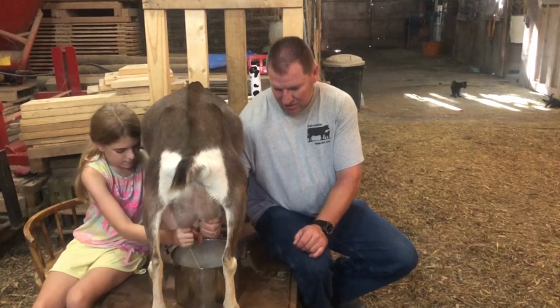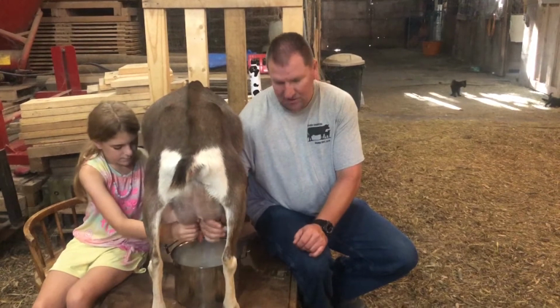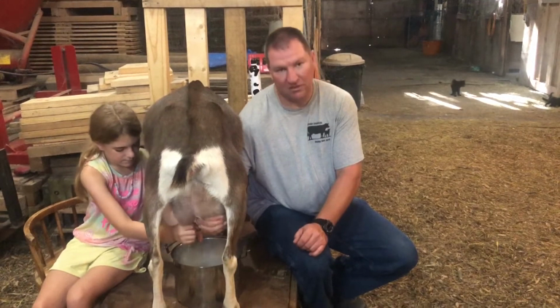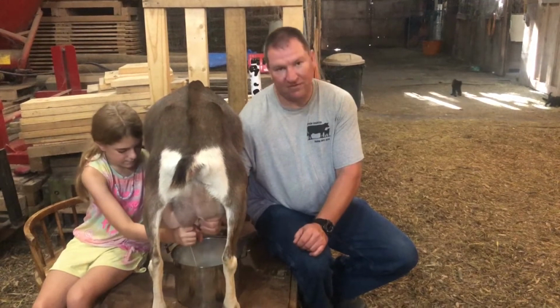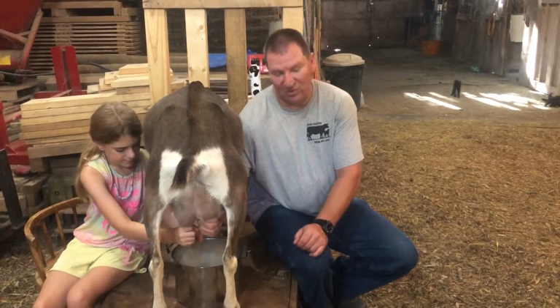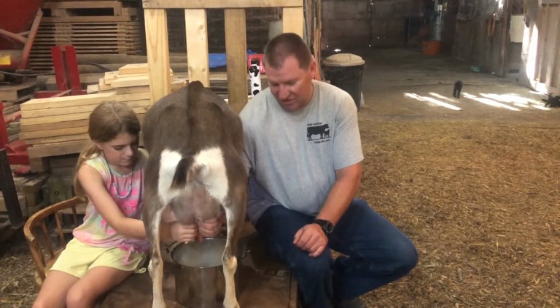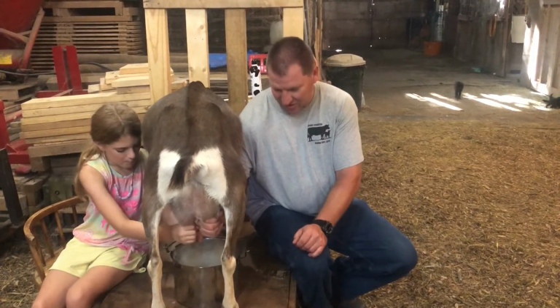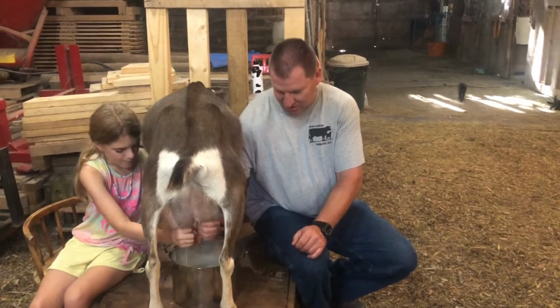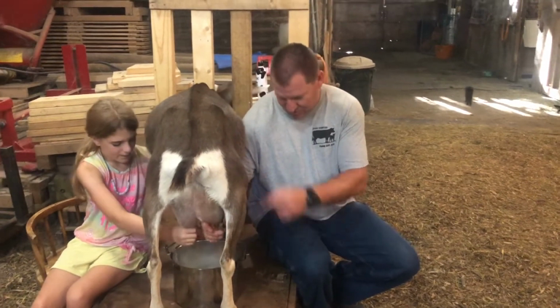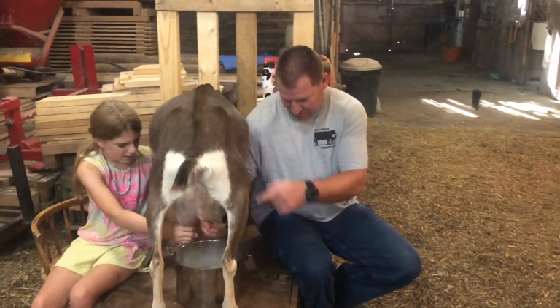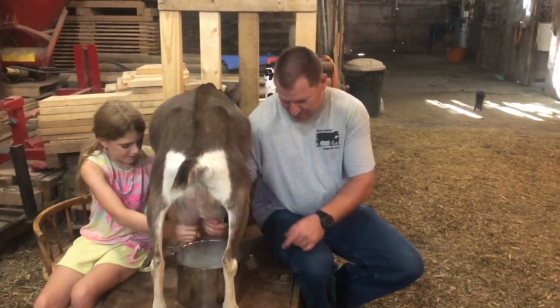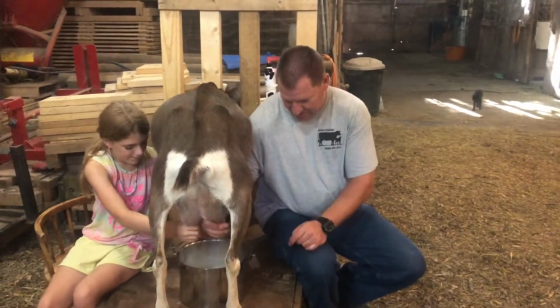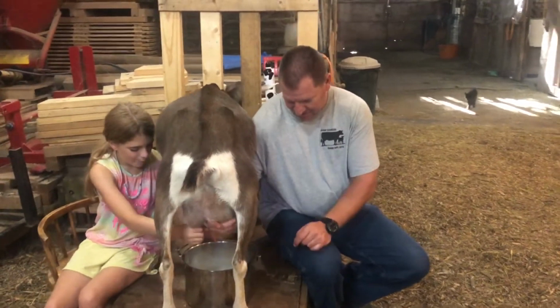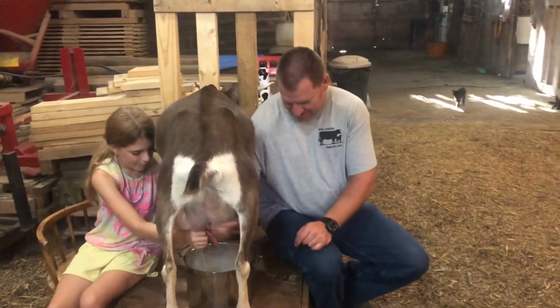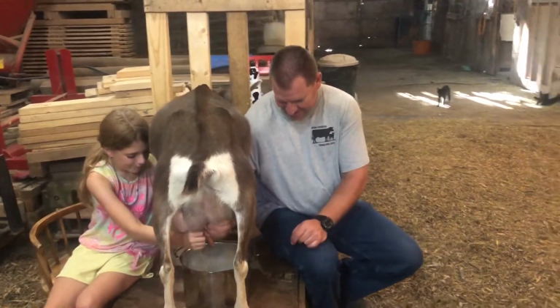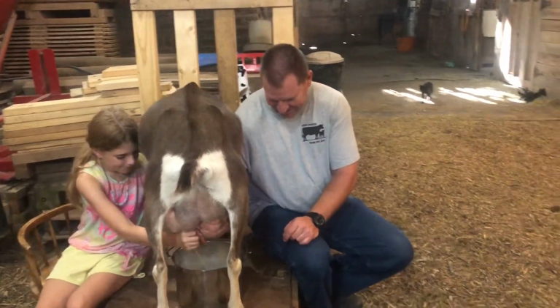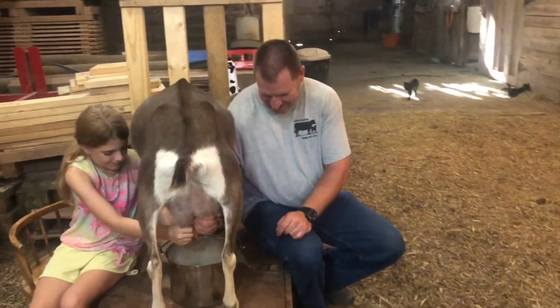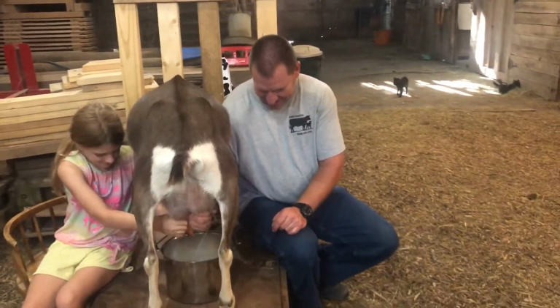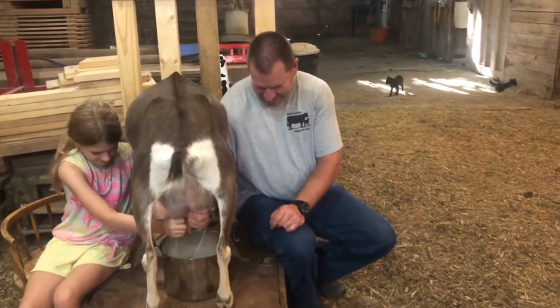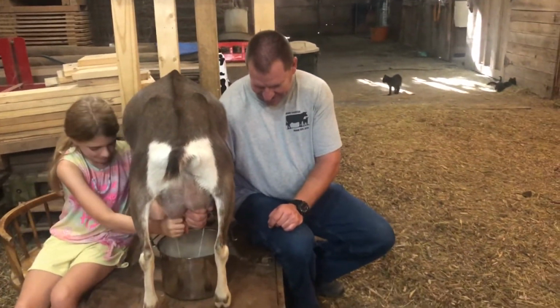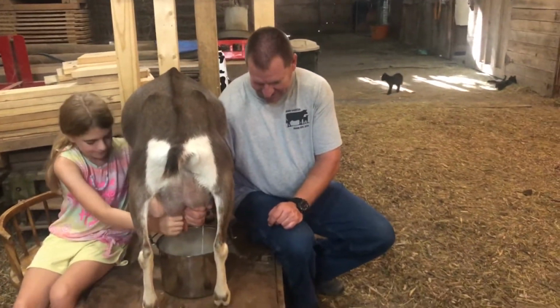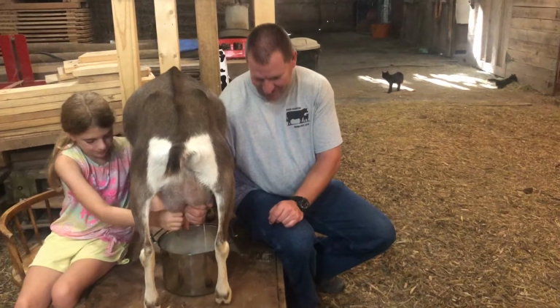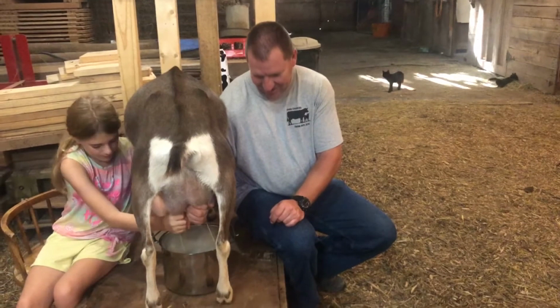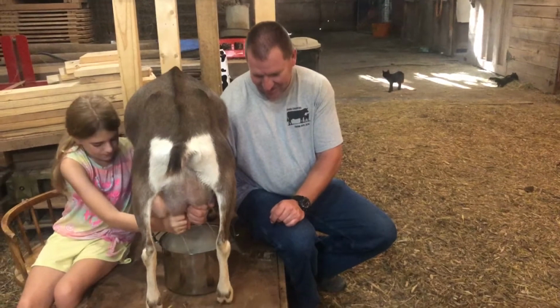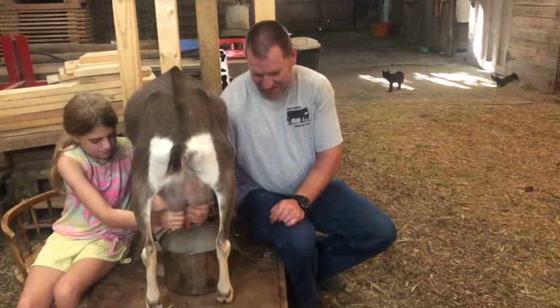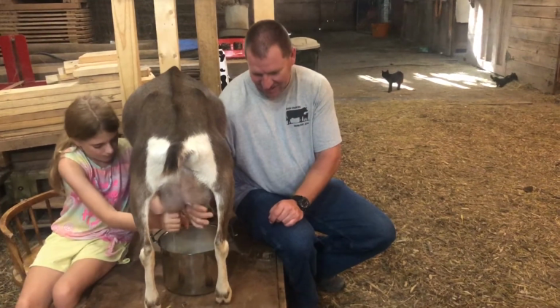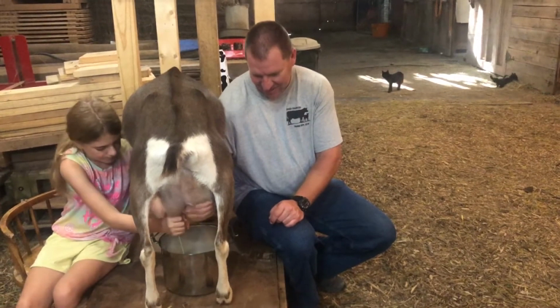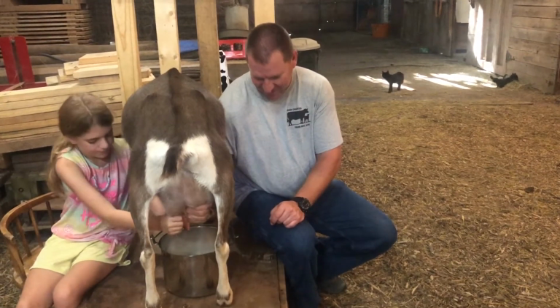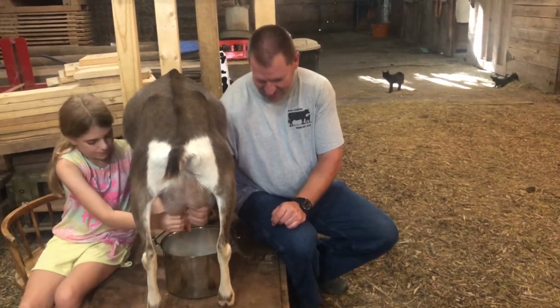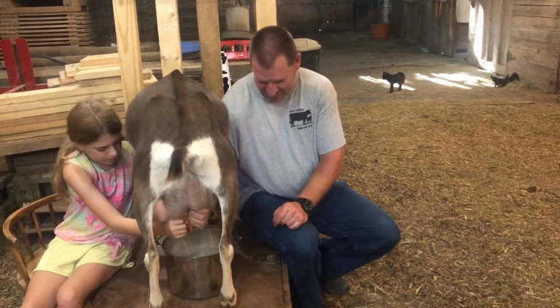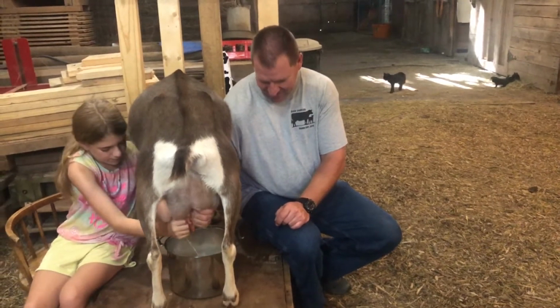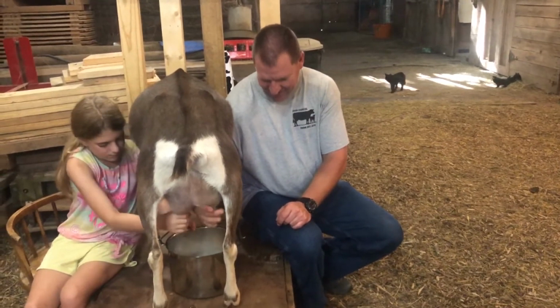It's a little different milking this side. I'm used to that one over there — trying to get my aim down with this one, it's a little different.